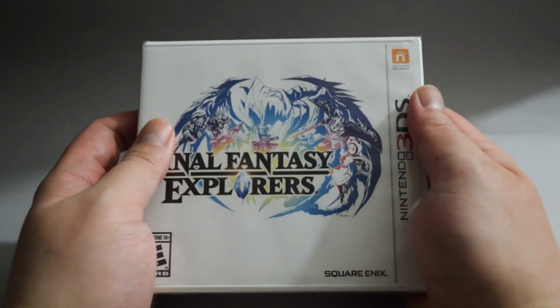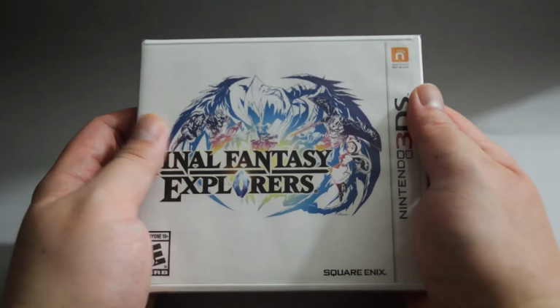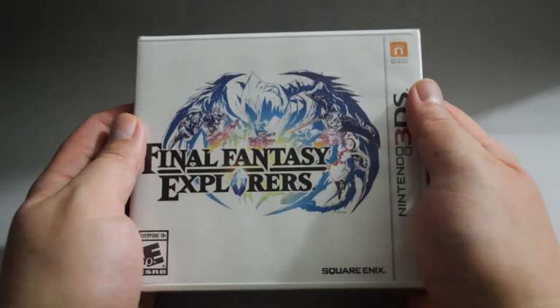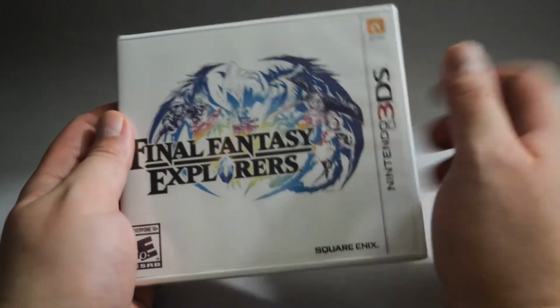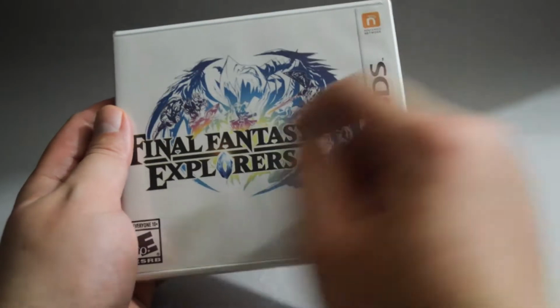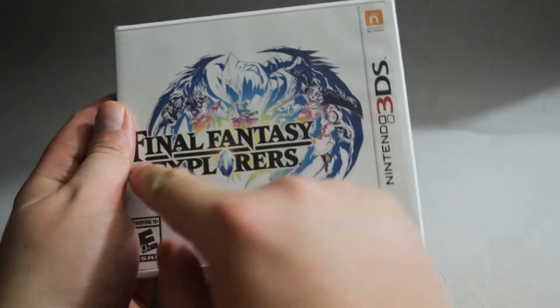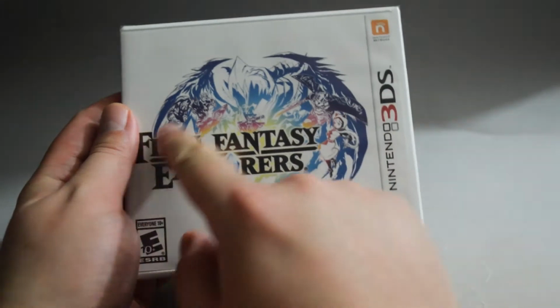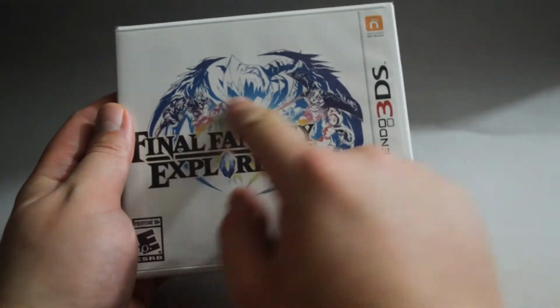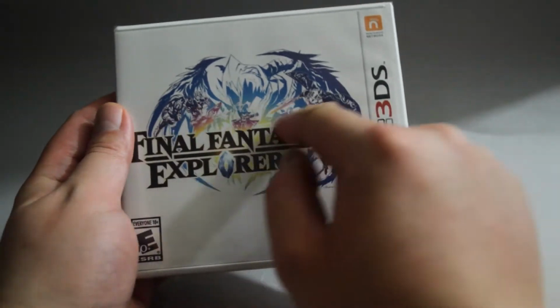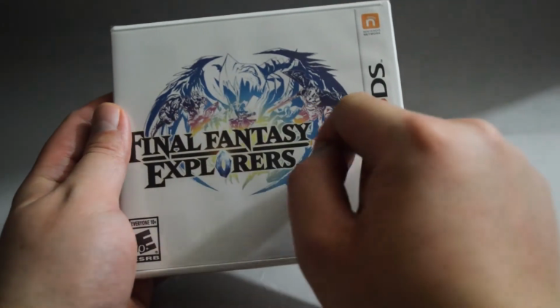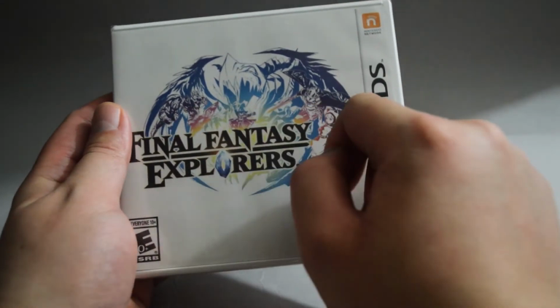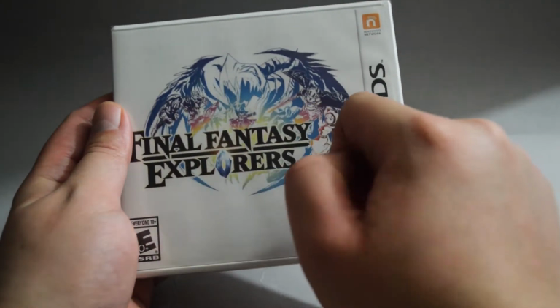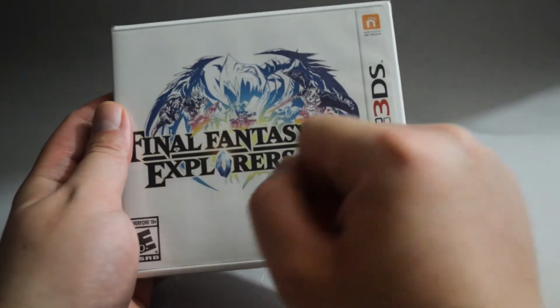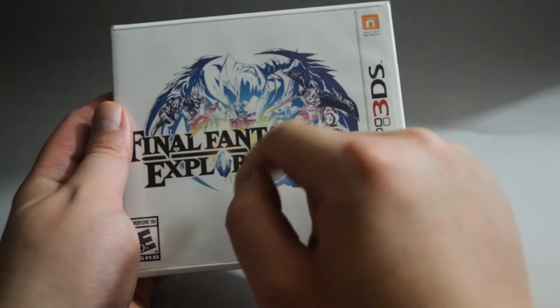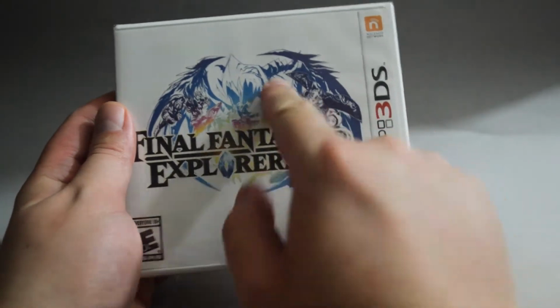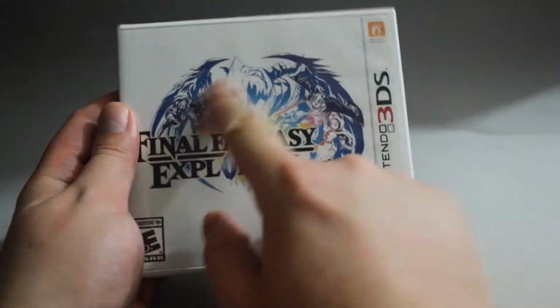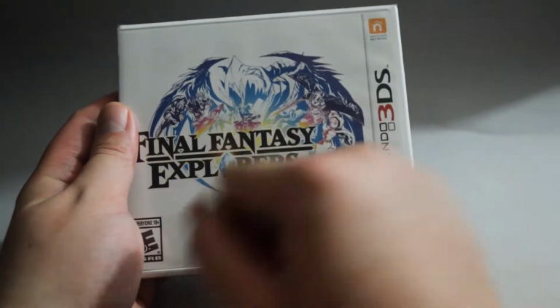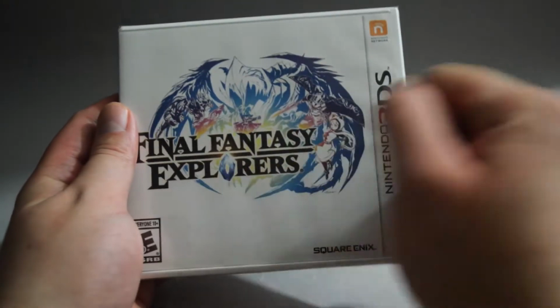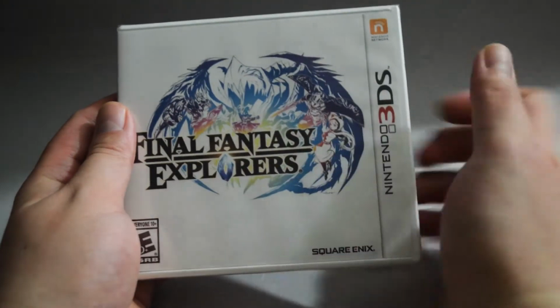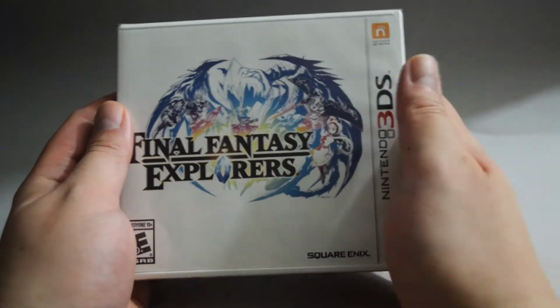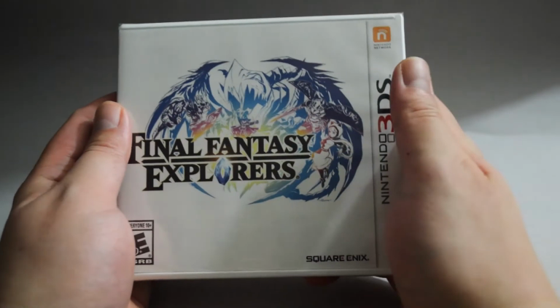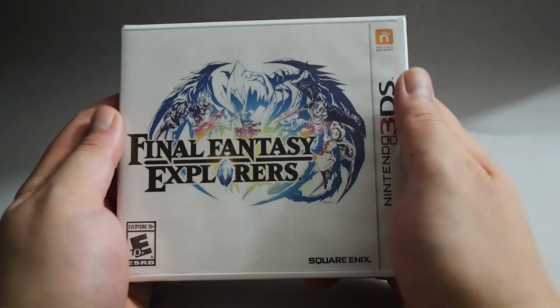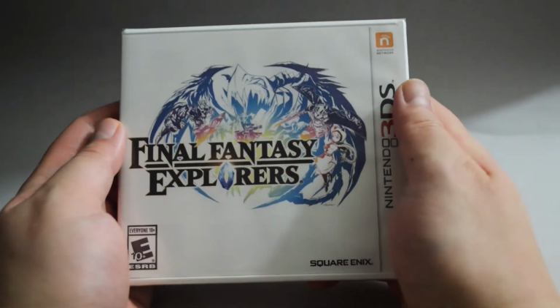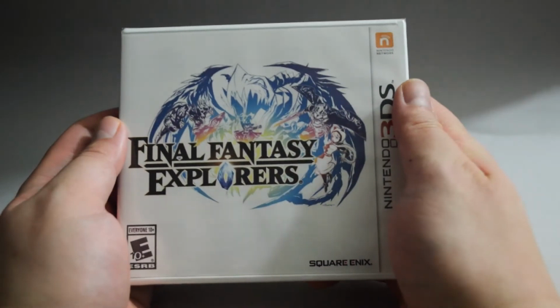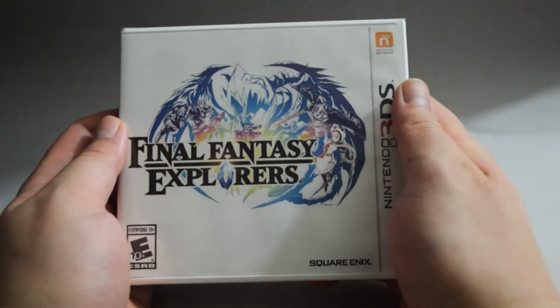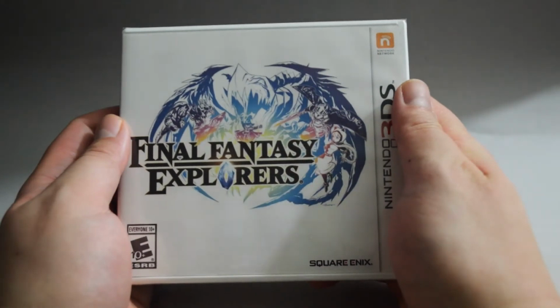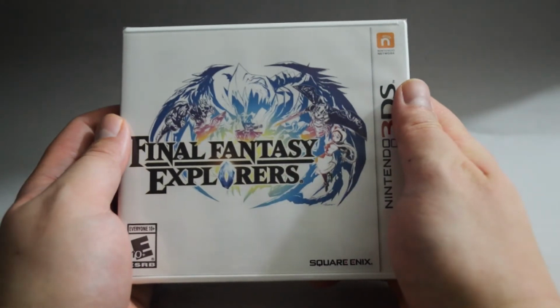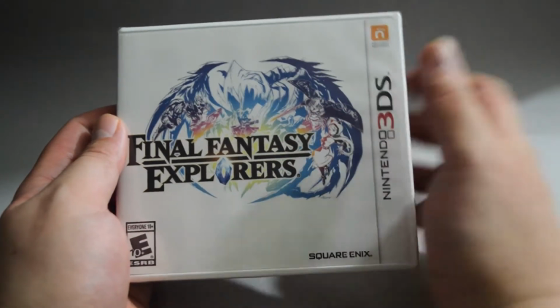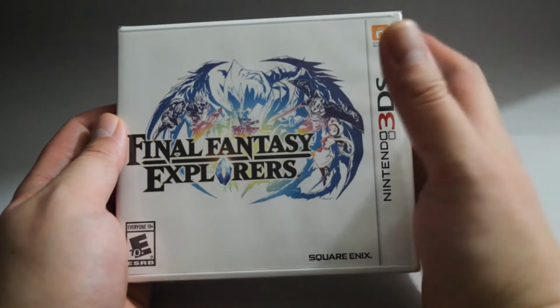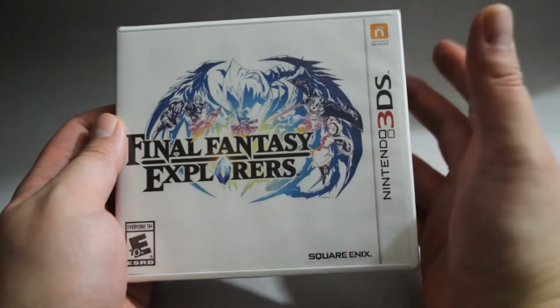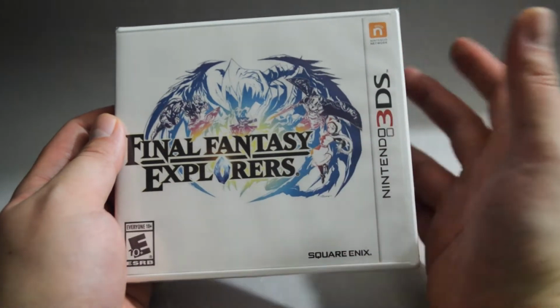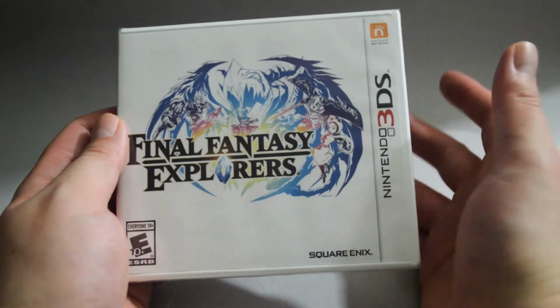On the cover, we see there are 4 characters and a monster in the background. The cover design looks very plain.